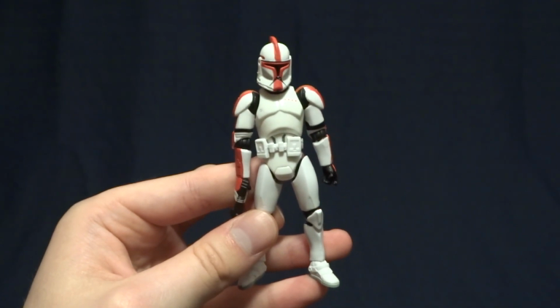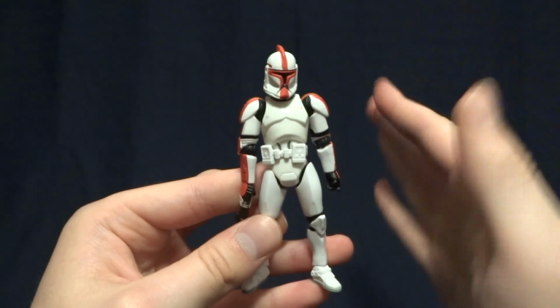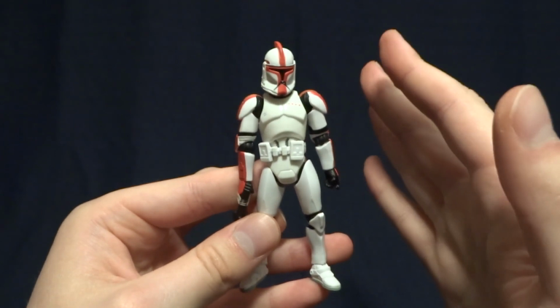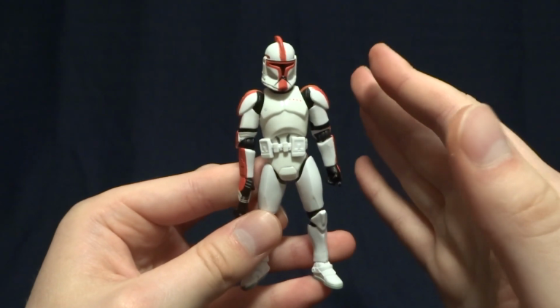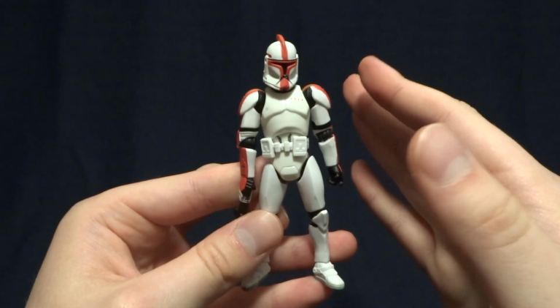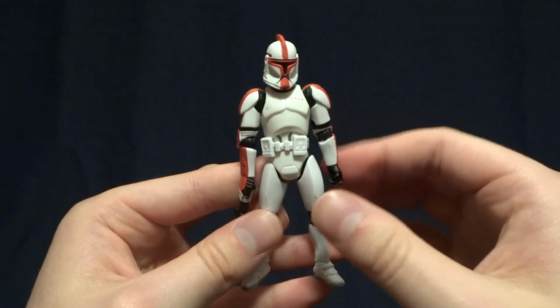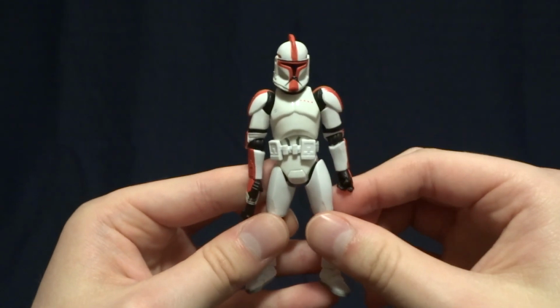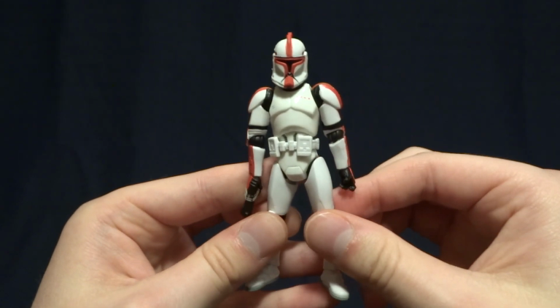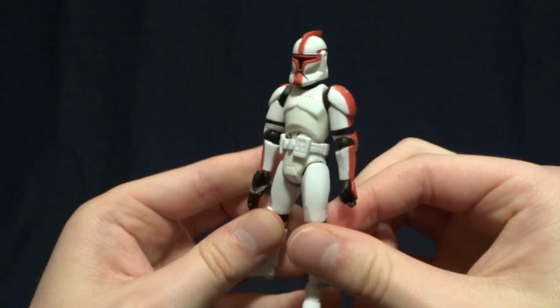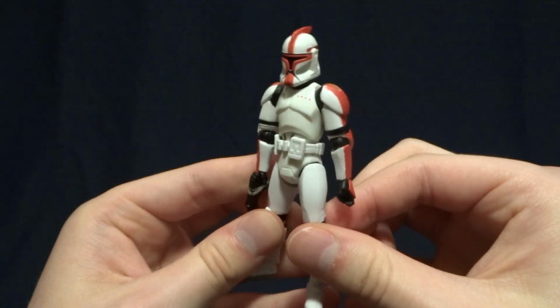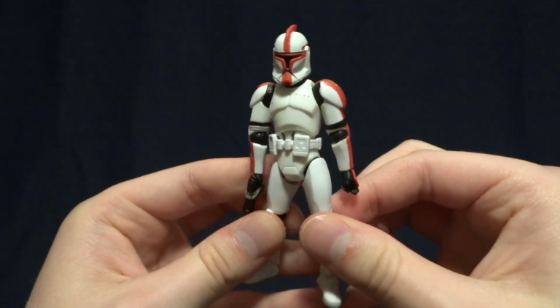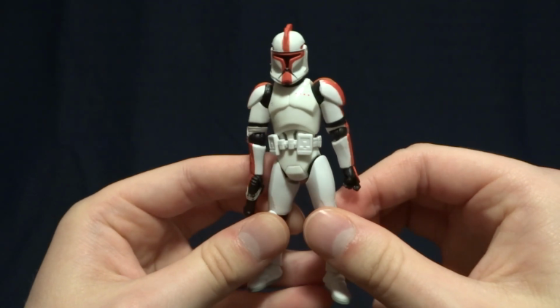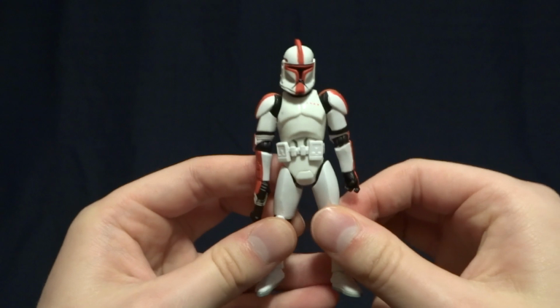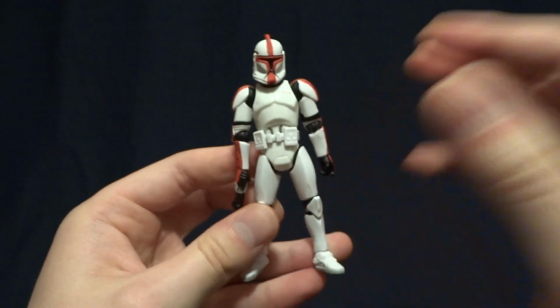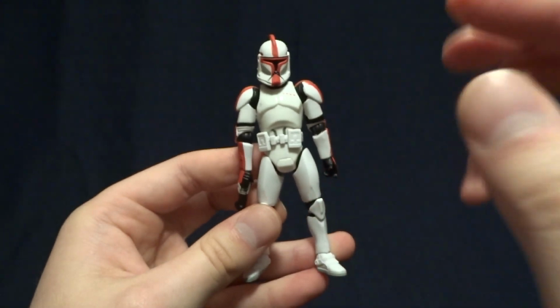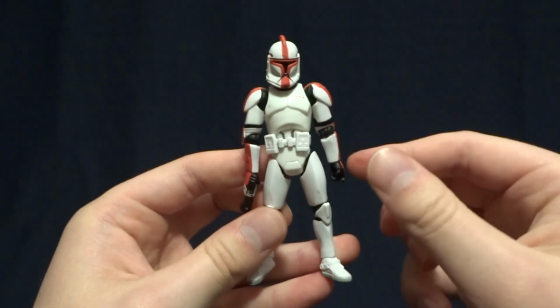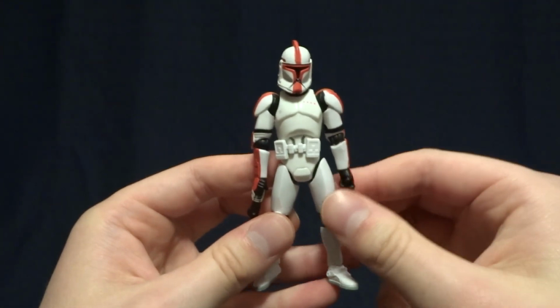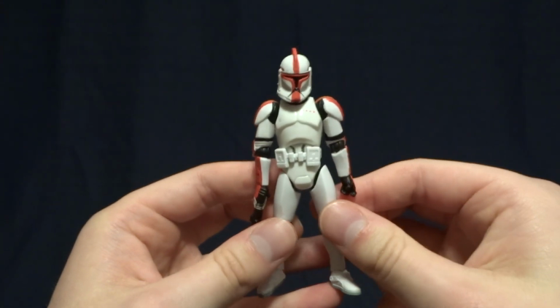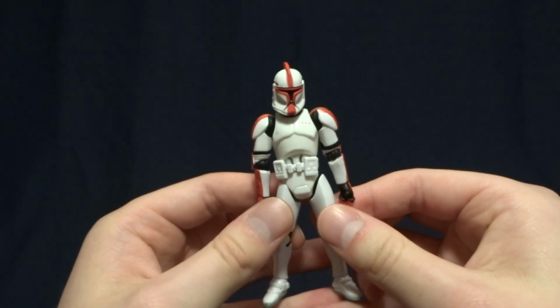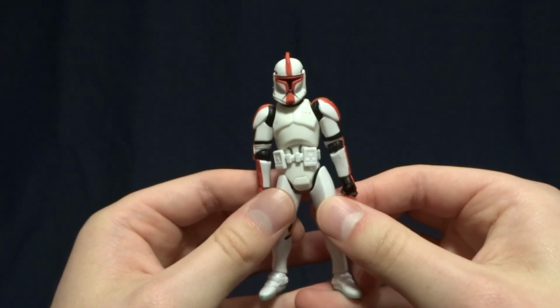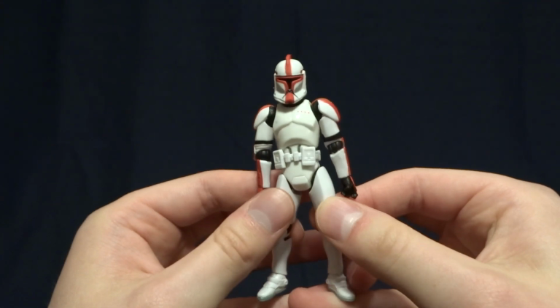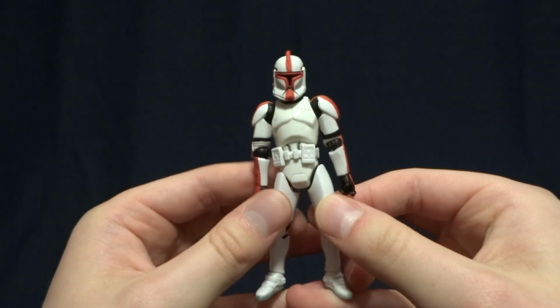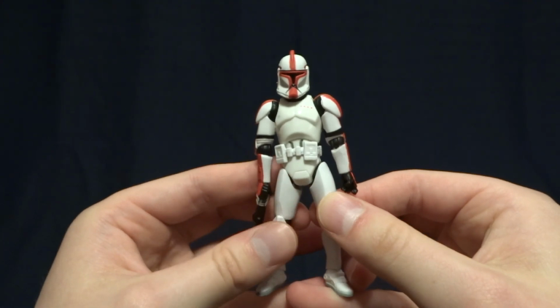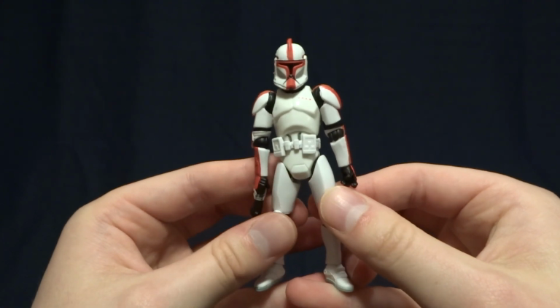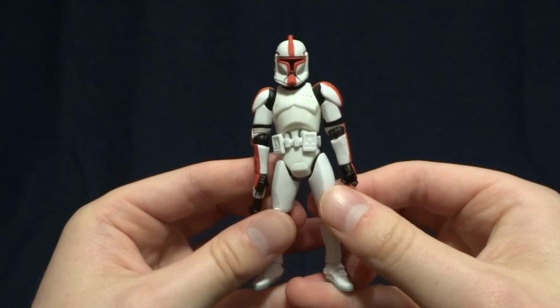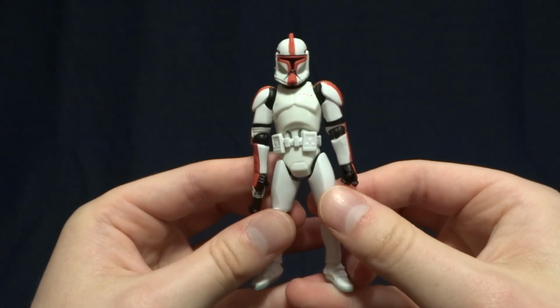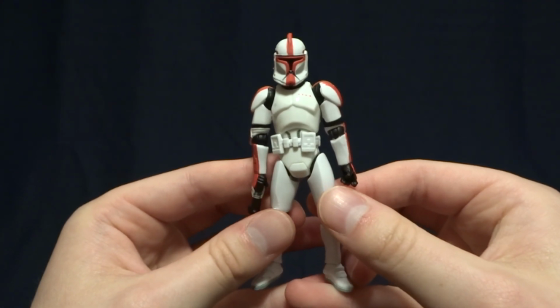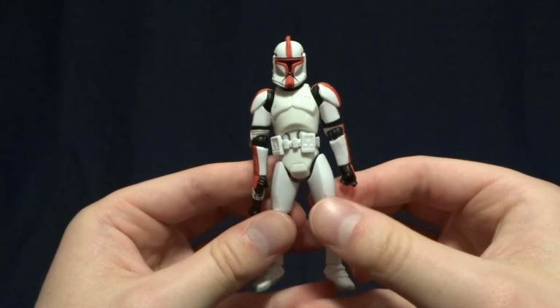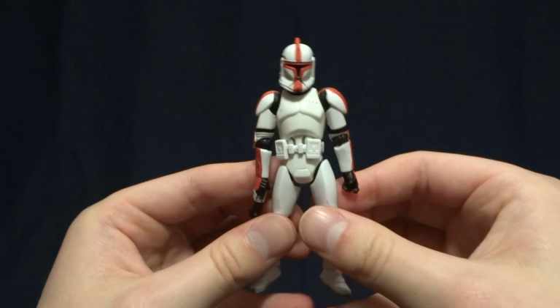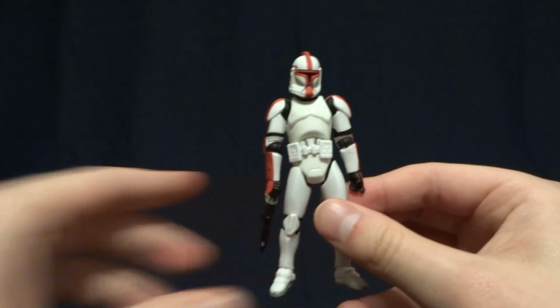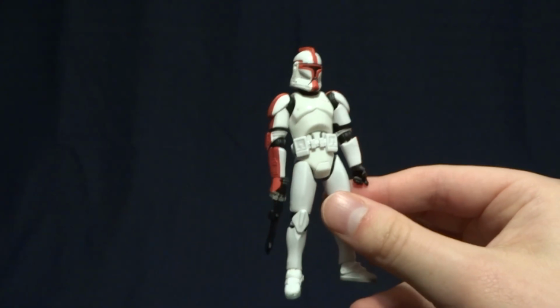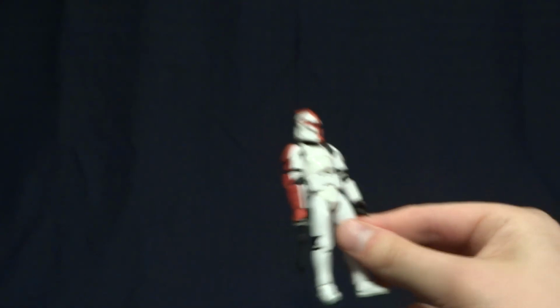Now, this guy is absolutely awesome, but before we take a closer look at him, let's go ahead and take a look at his packaging.